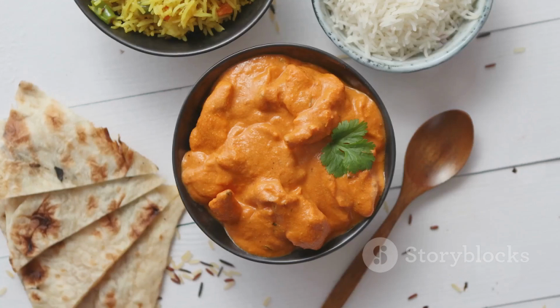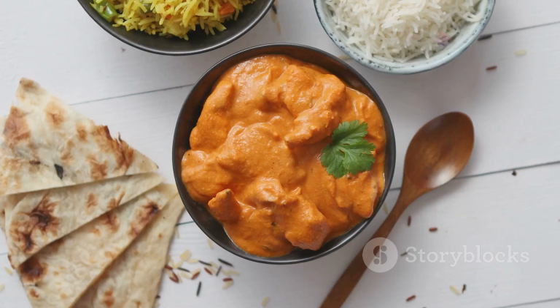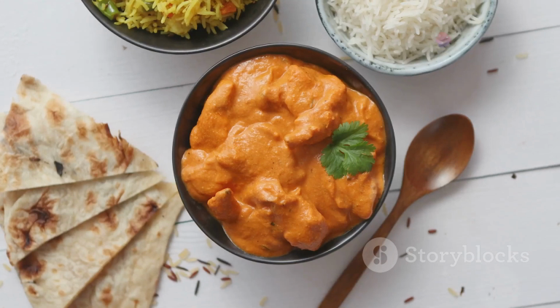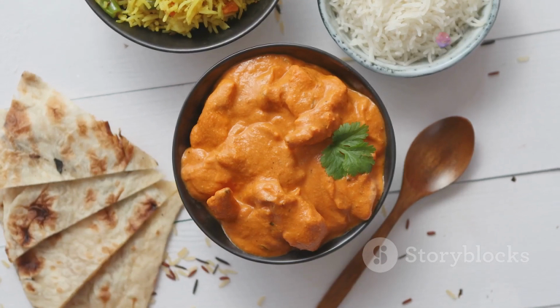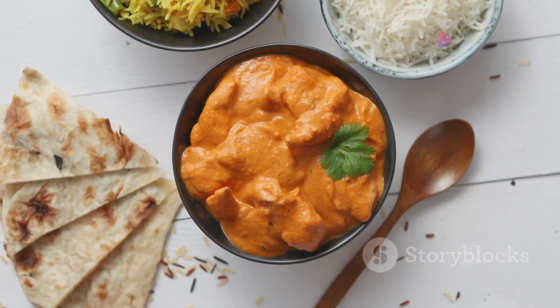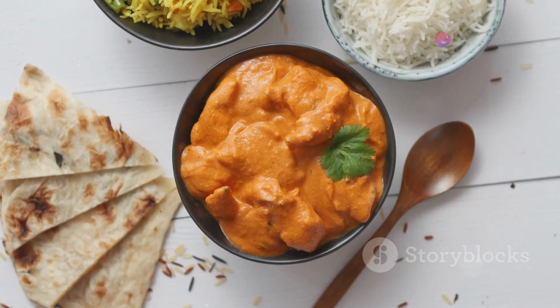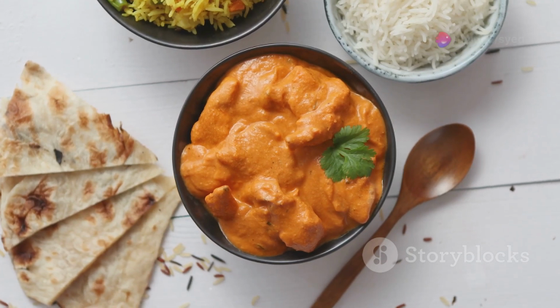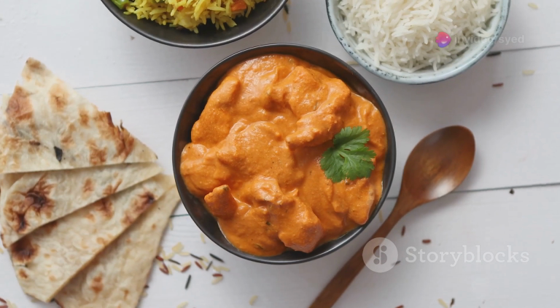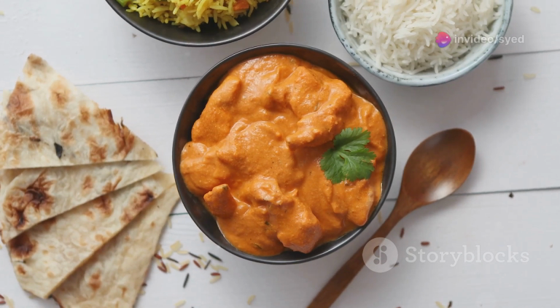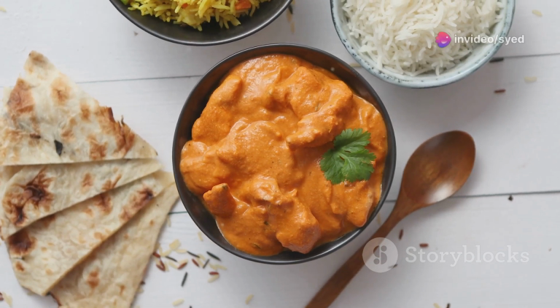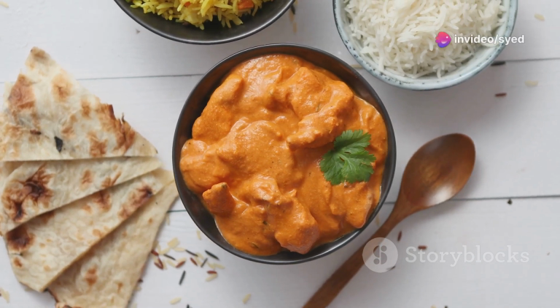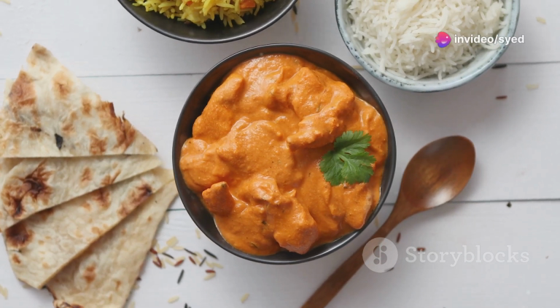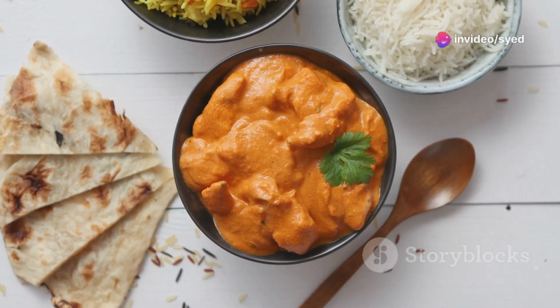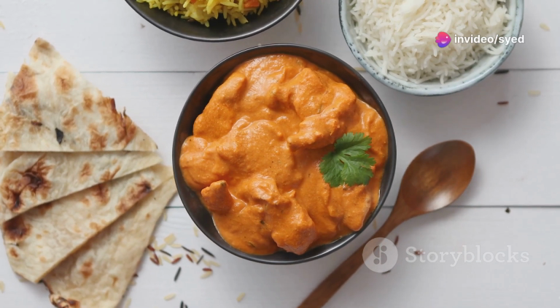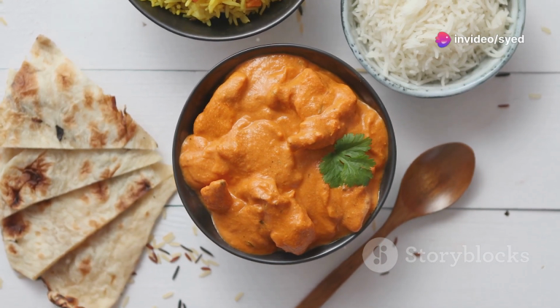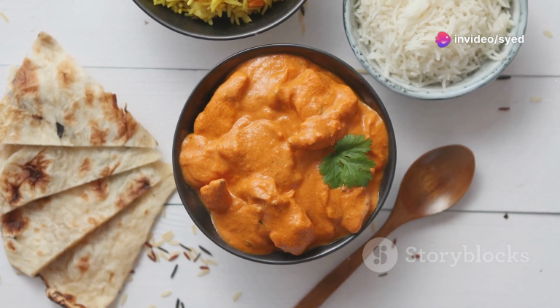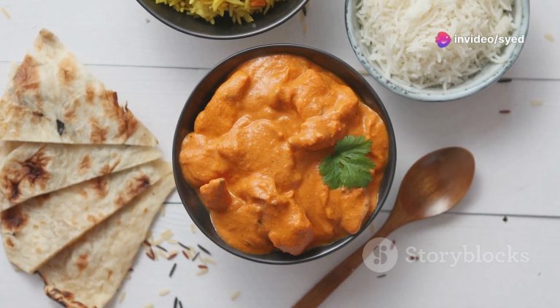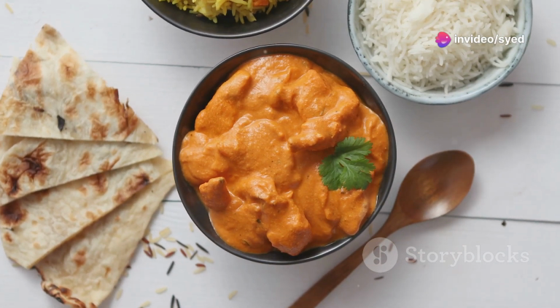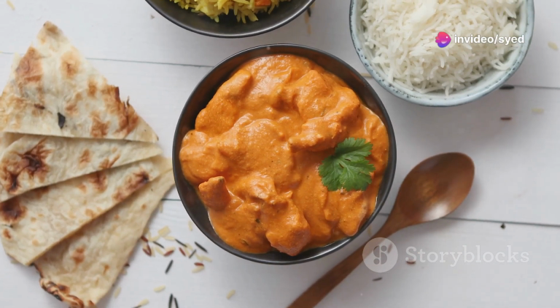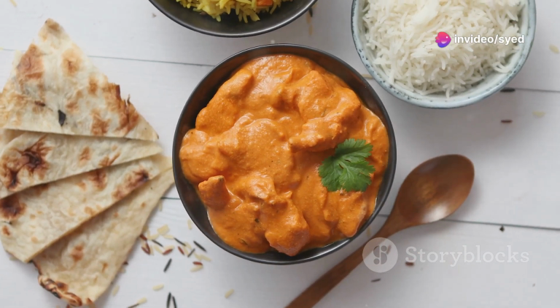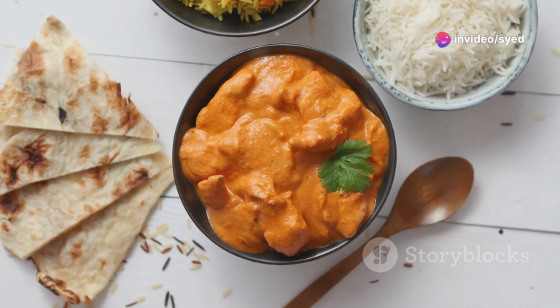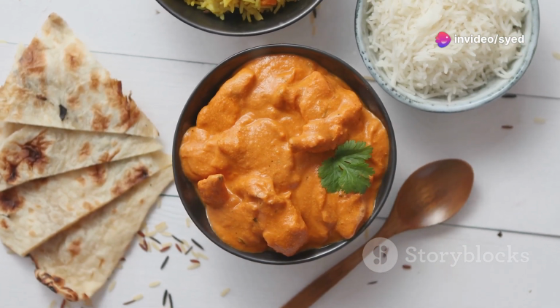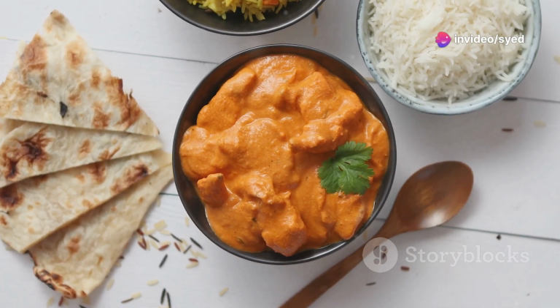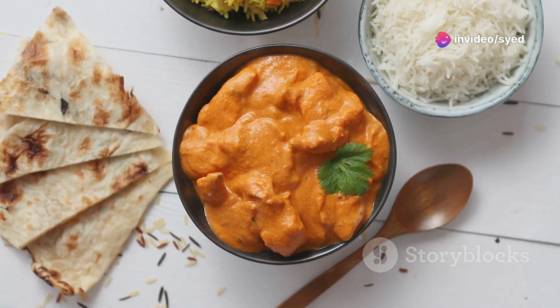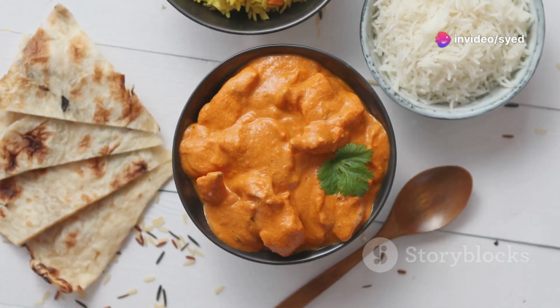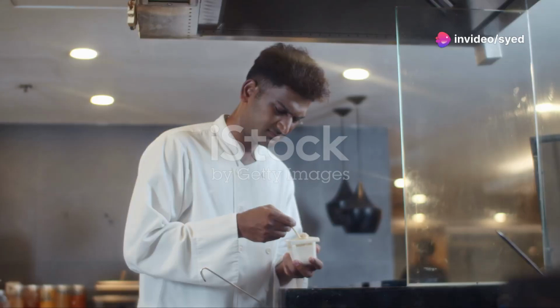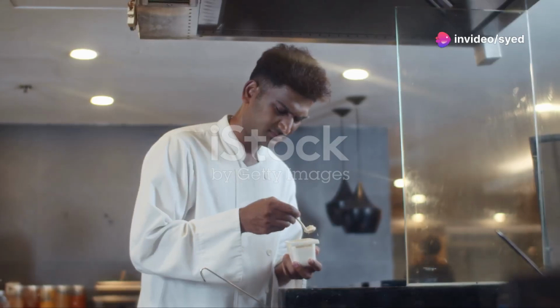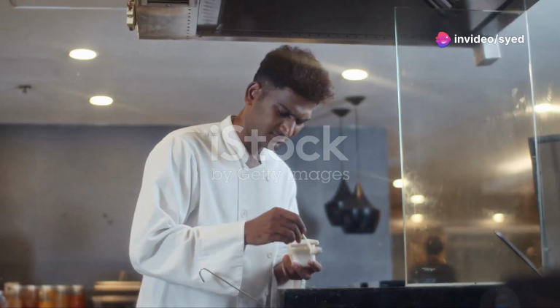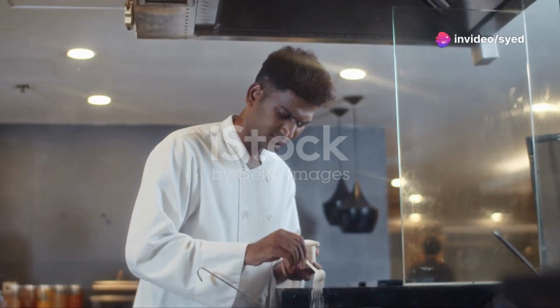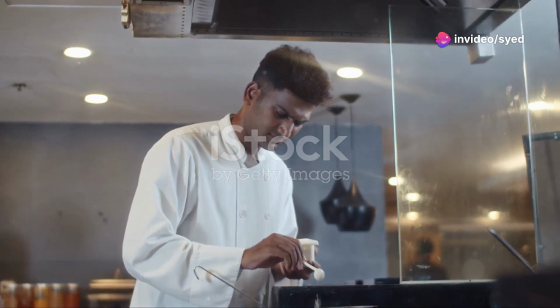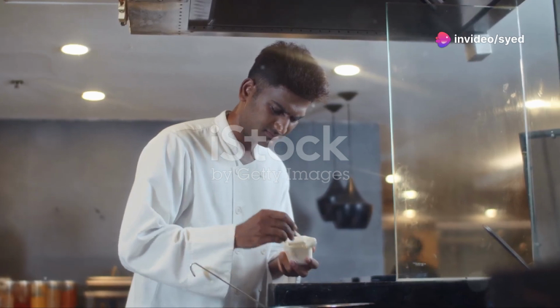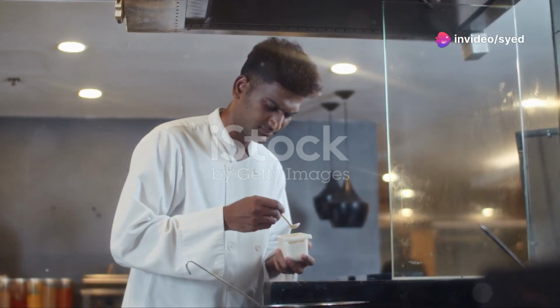Why do 90% of Indian cuisine enthusiasts love butter chicken? Let's unravel the secret.